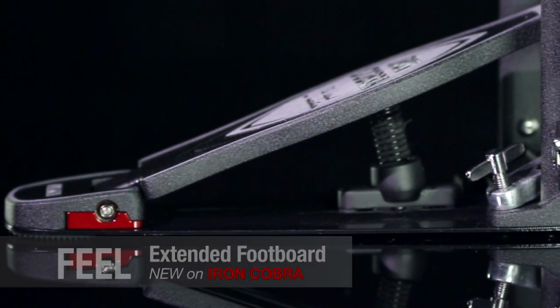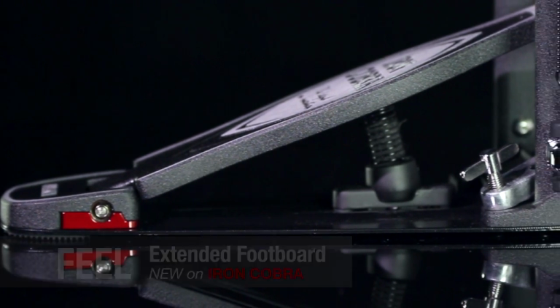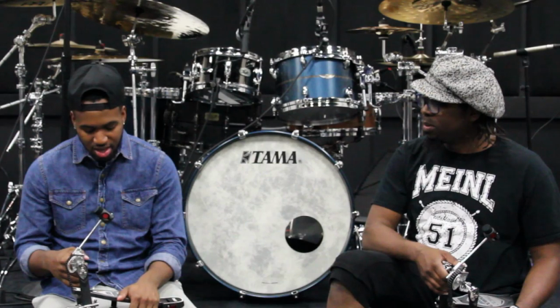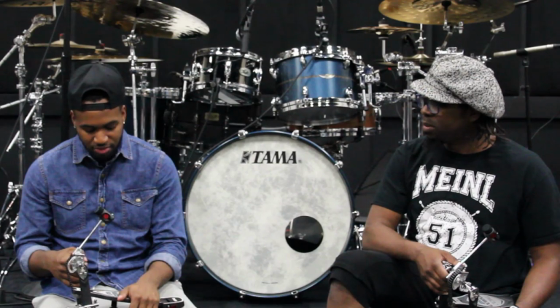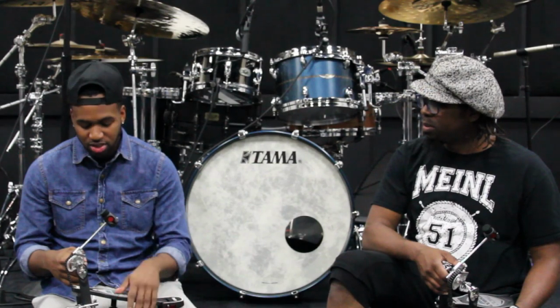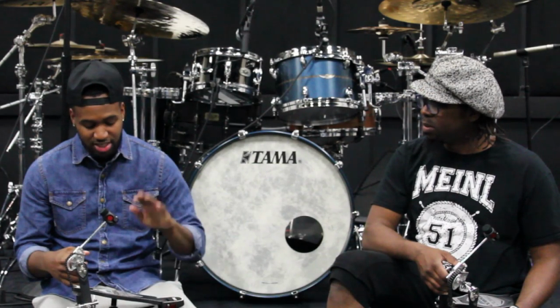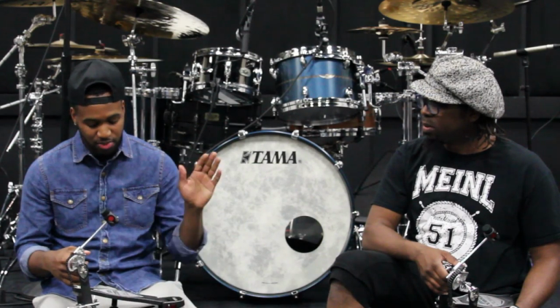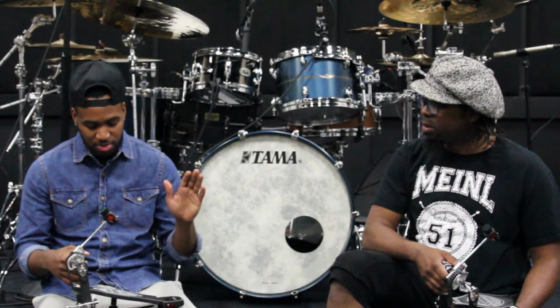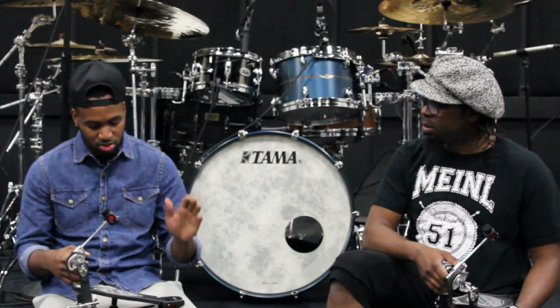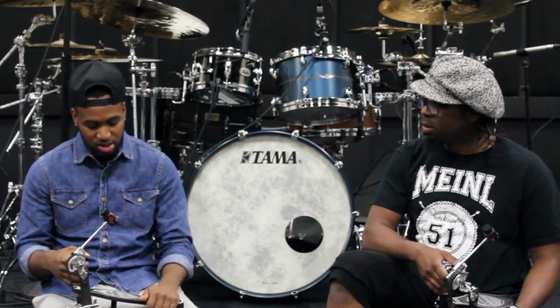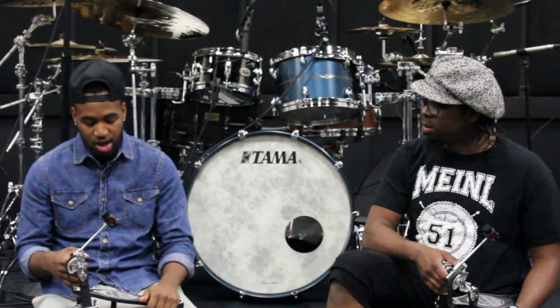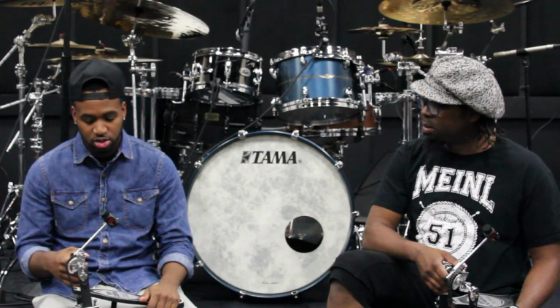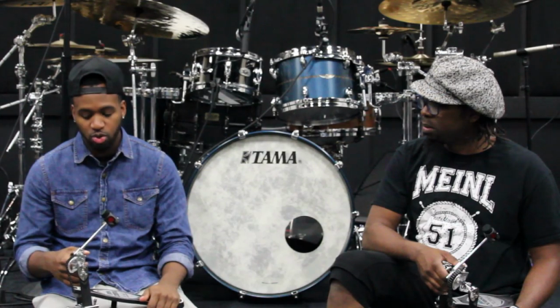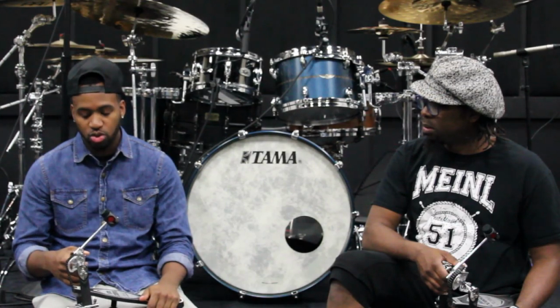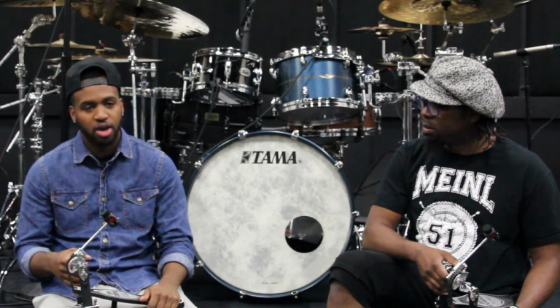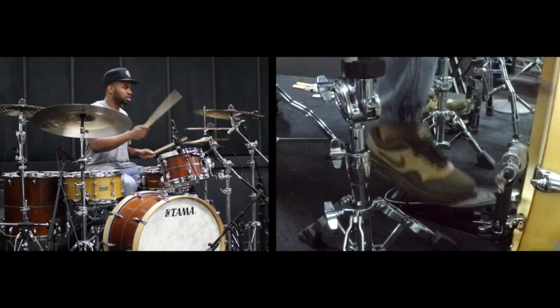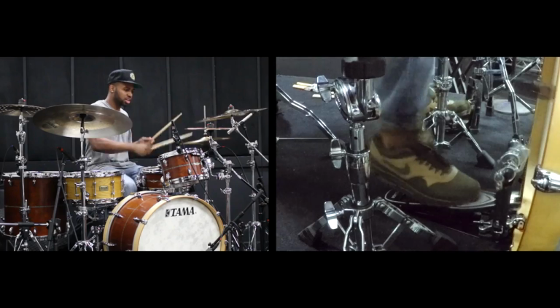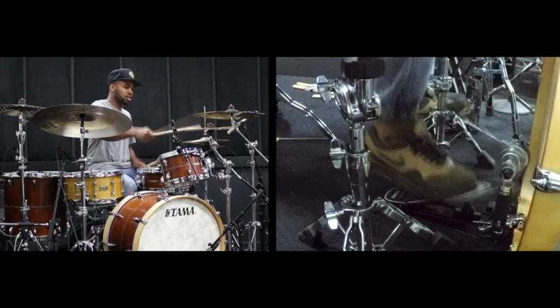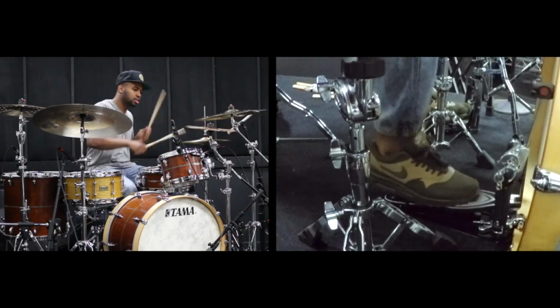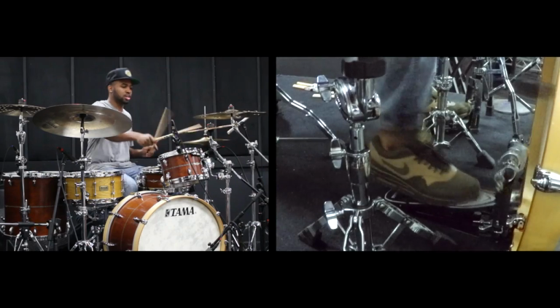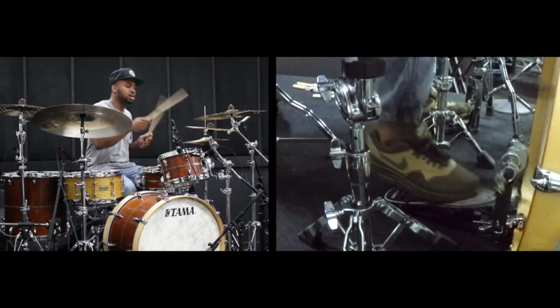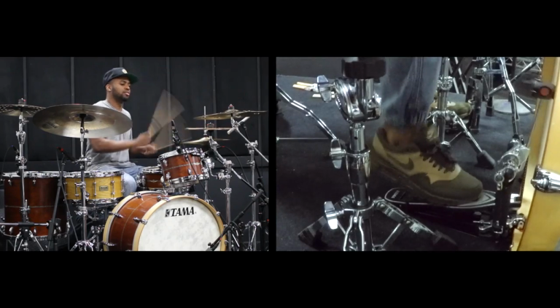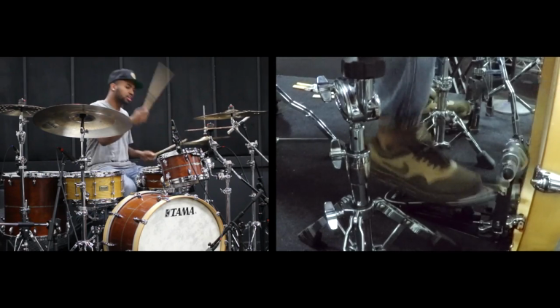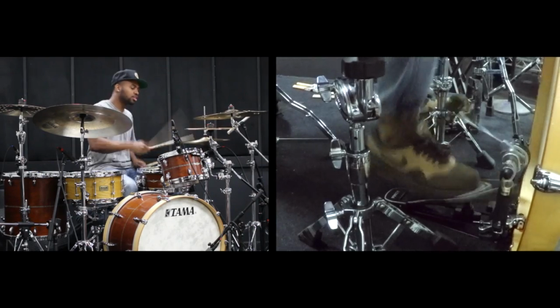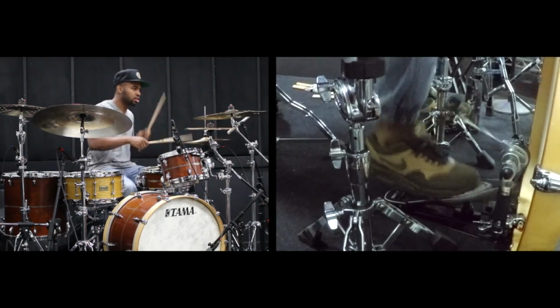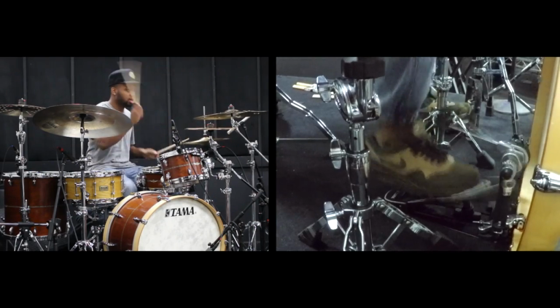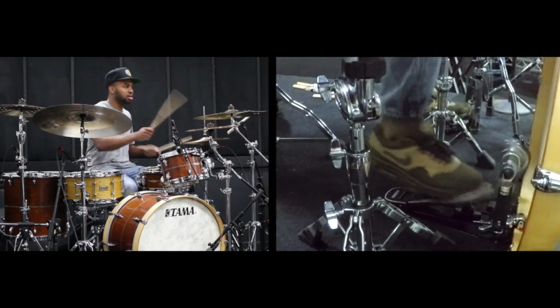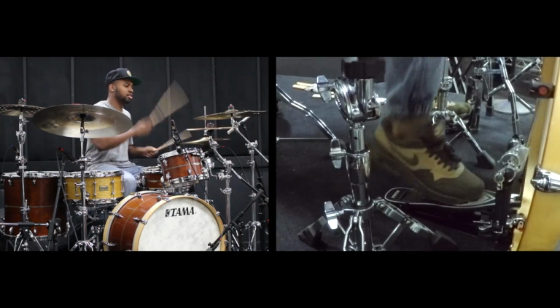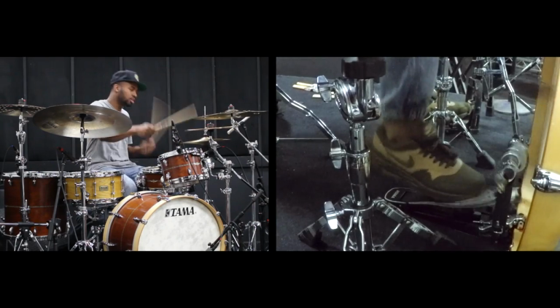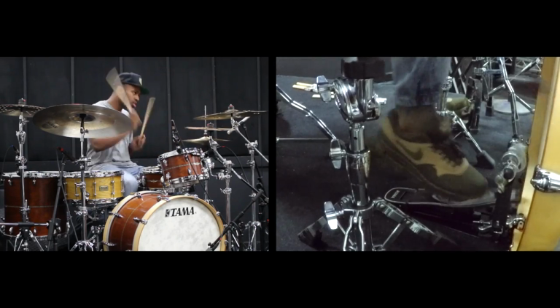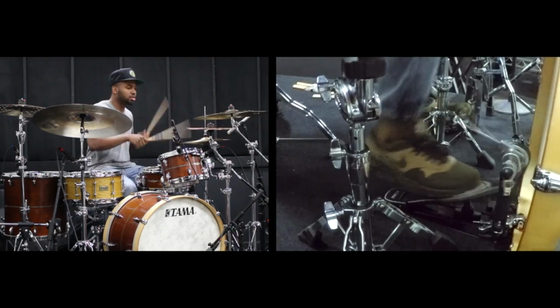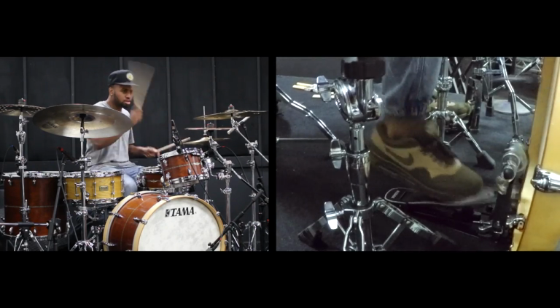For me, the first thing that jumped out at me was just how smooth the pedal was. And I was like, okay, I definitely have to get my hands on that pedal.